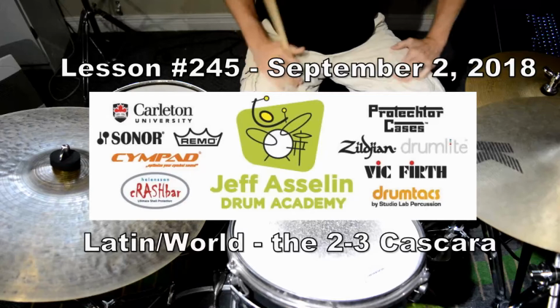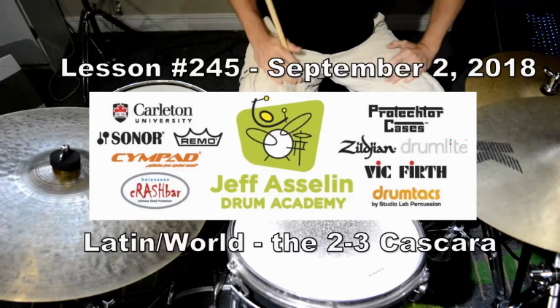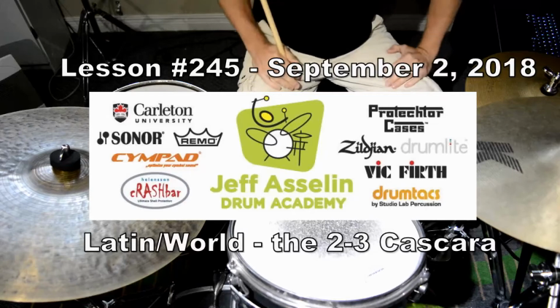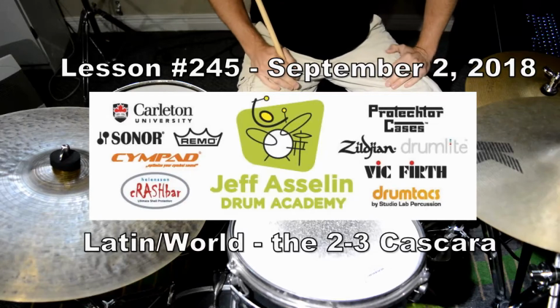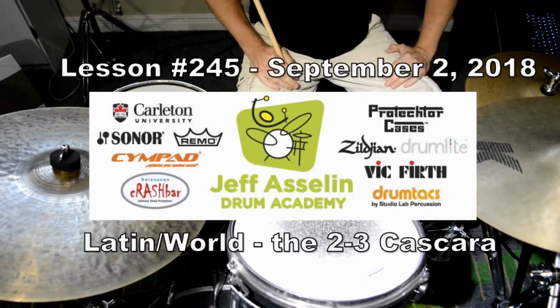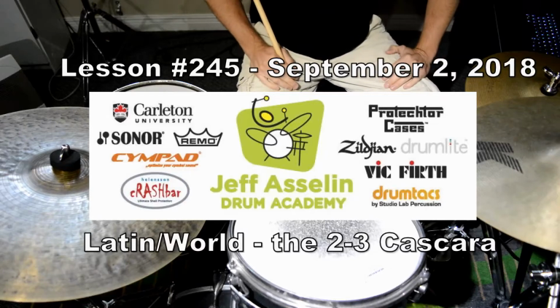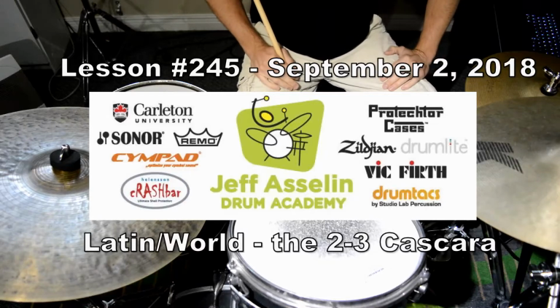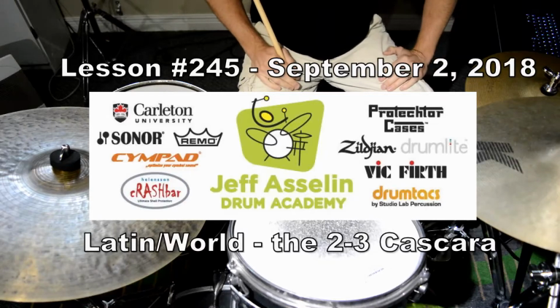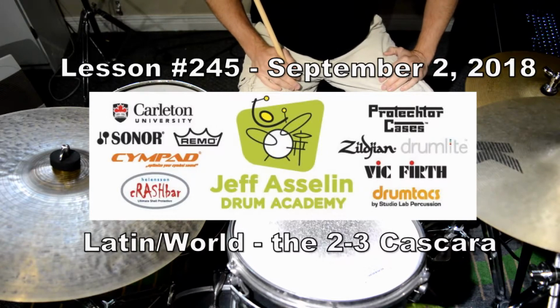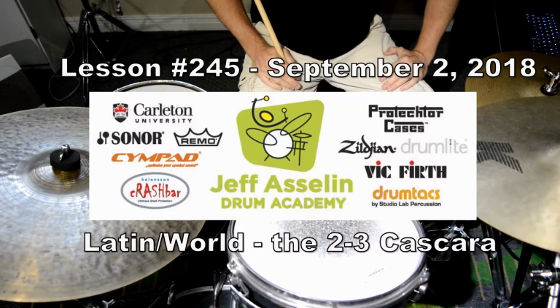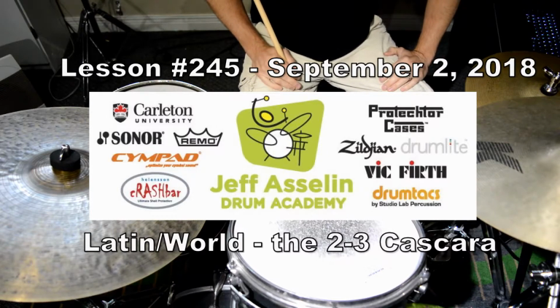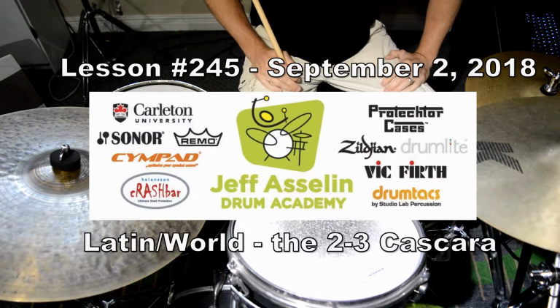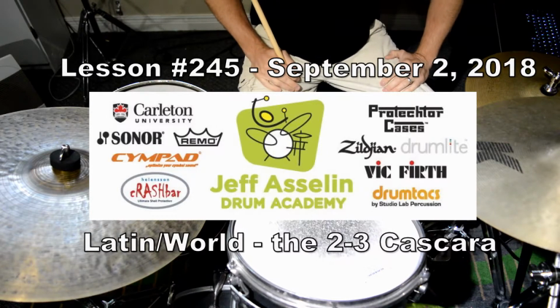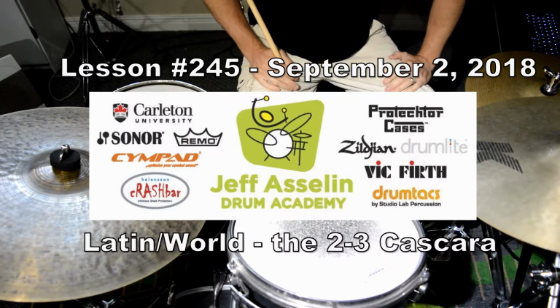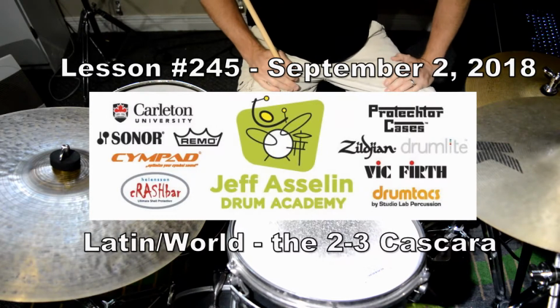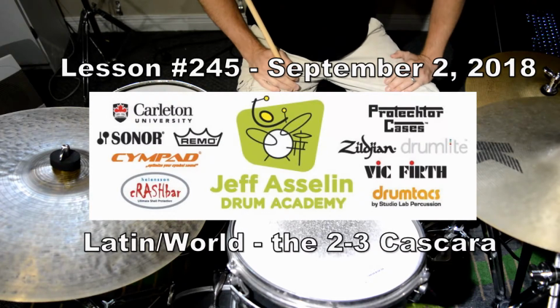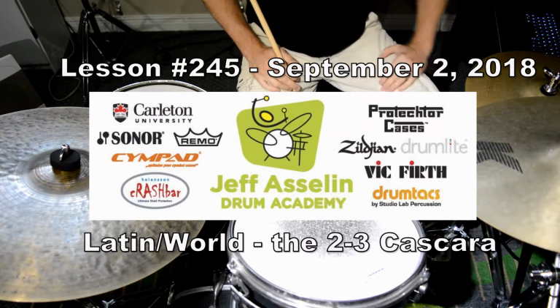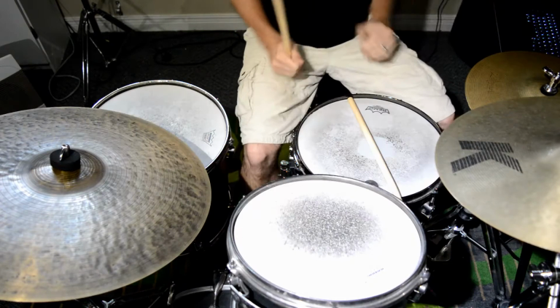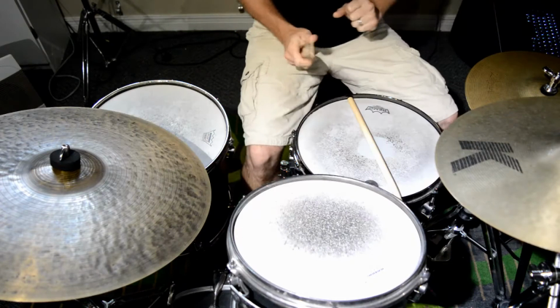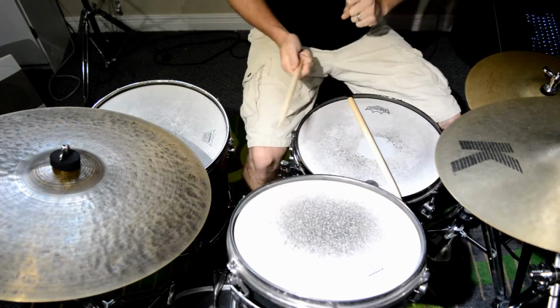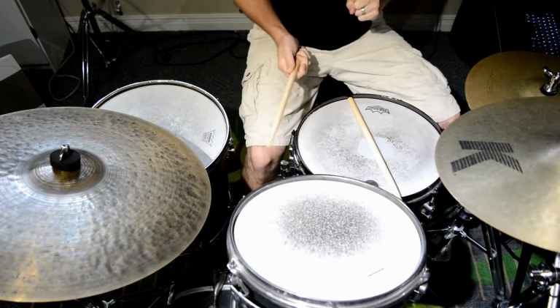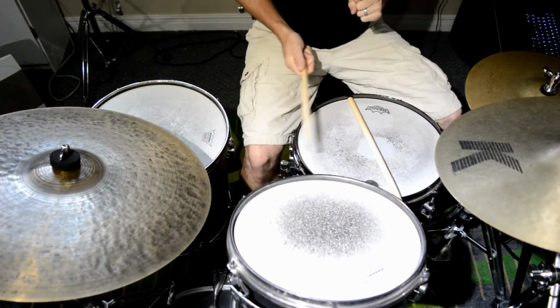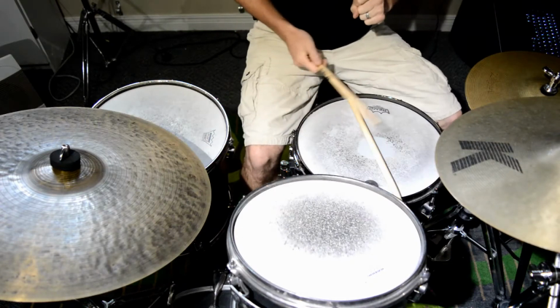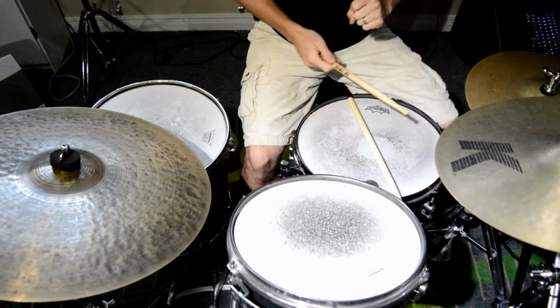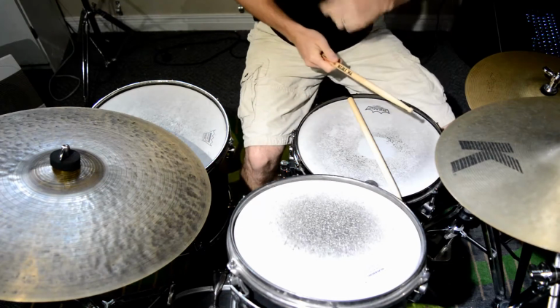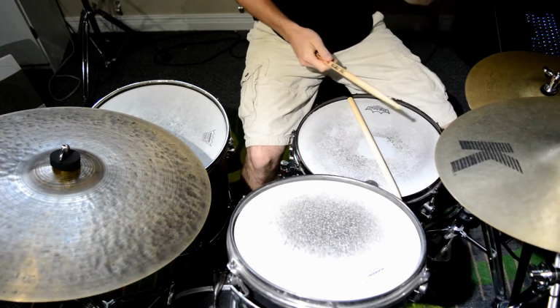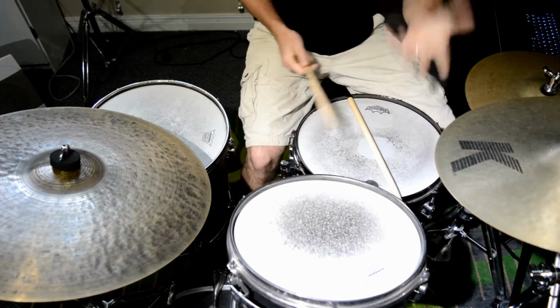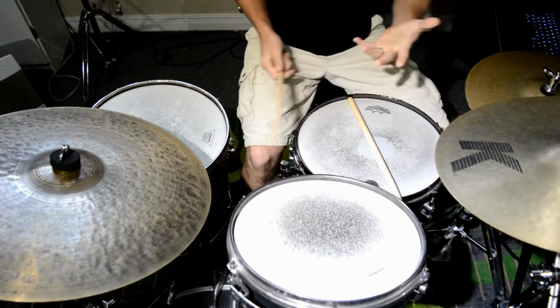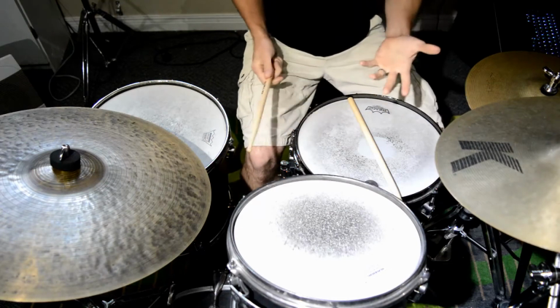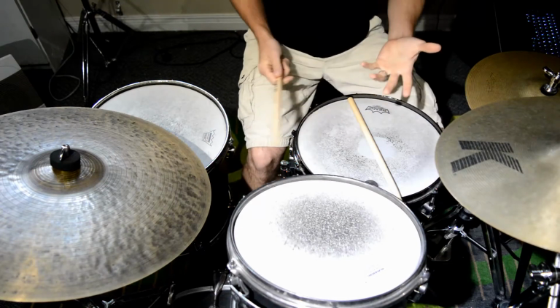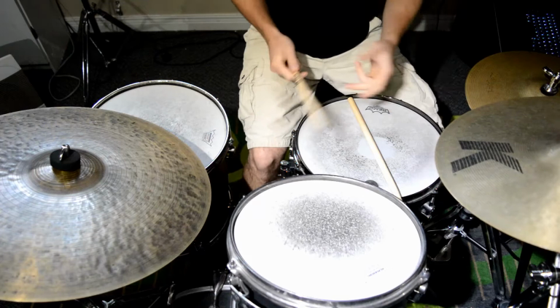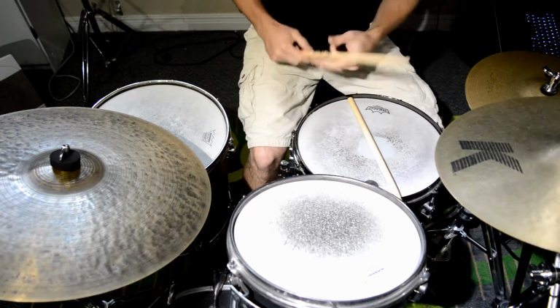Everybody, today is Sunday. We're going to look at the cascara. The cascara simply means shell.